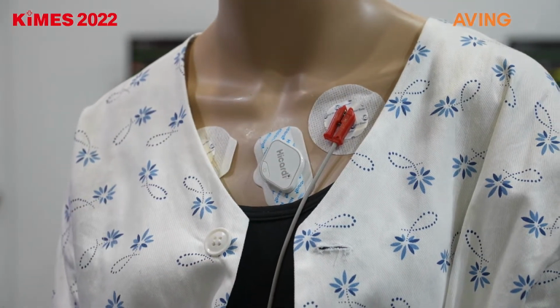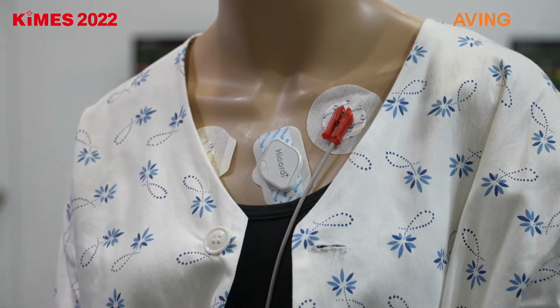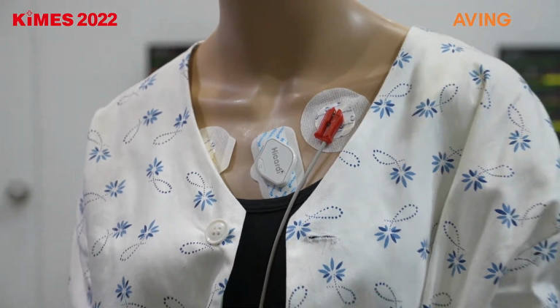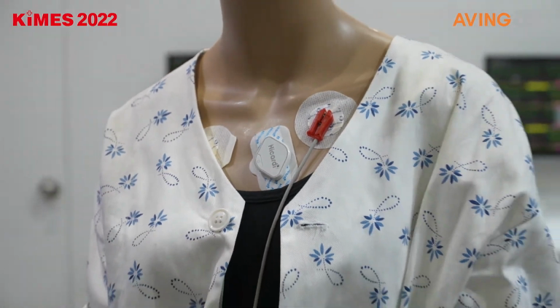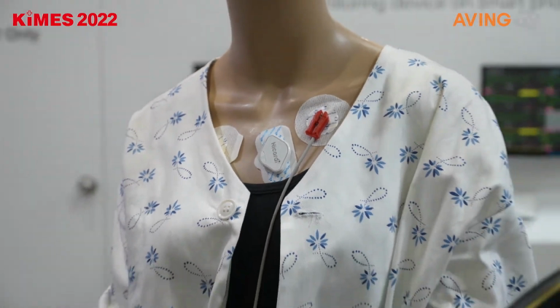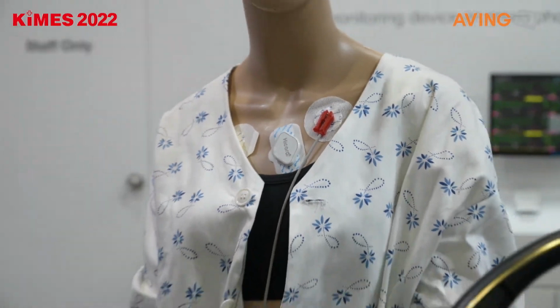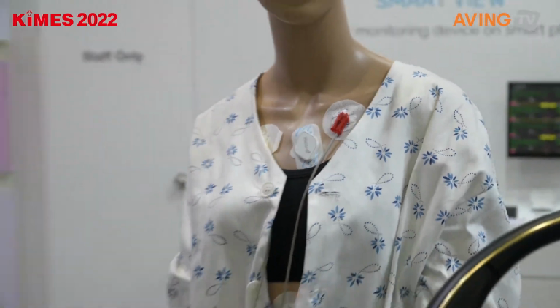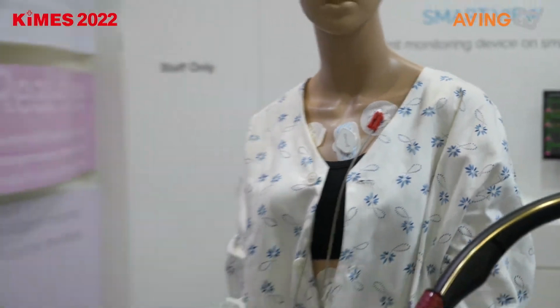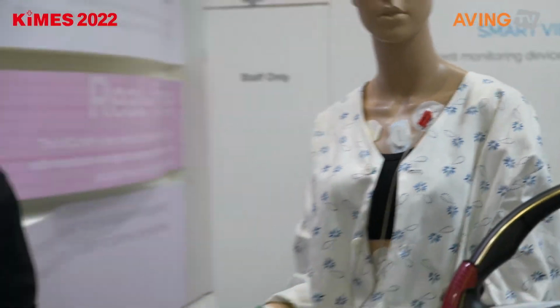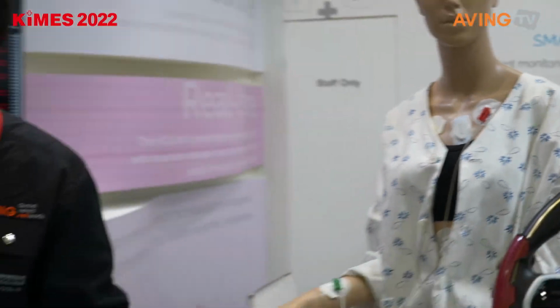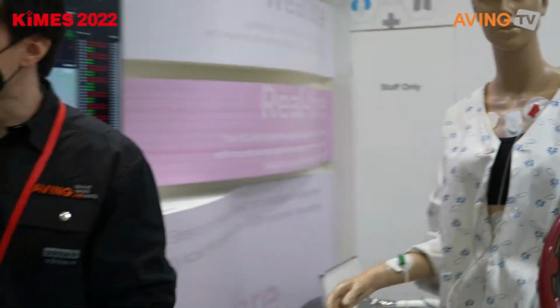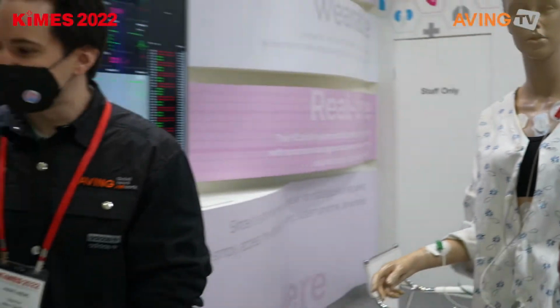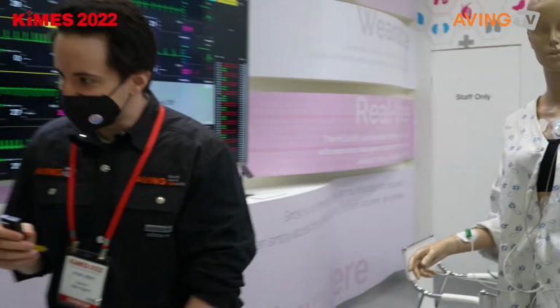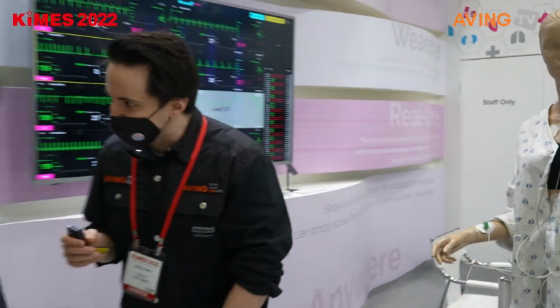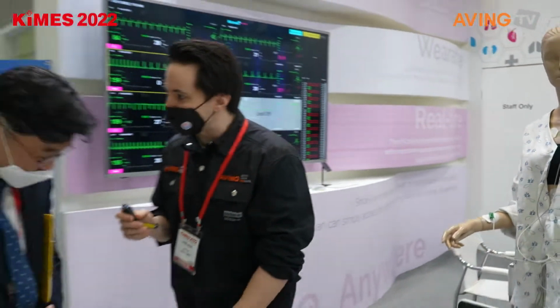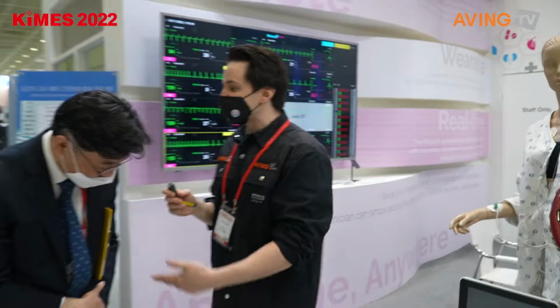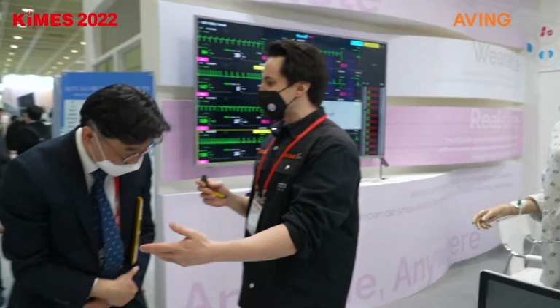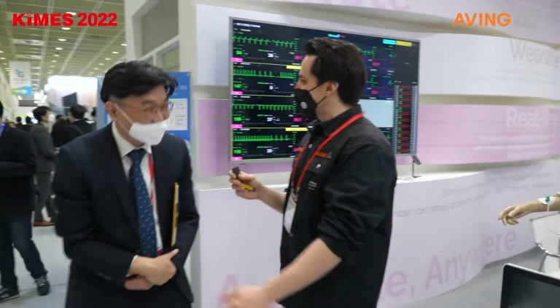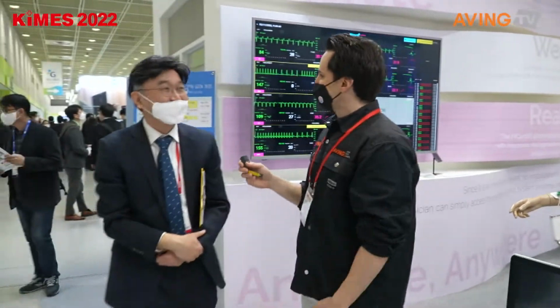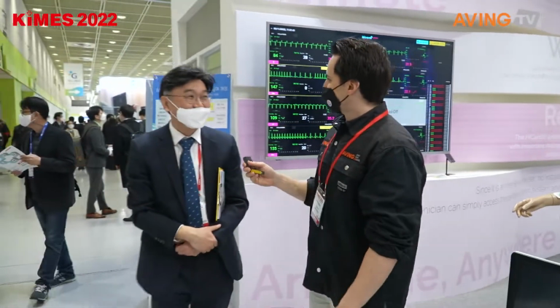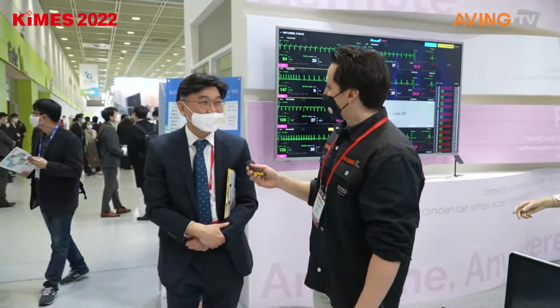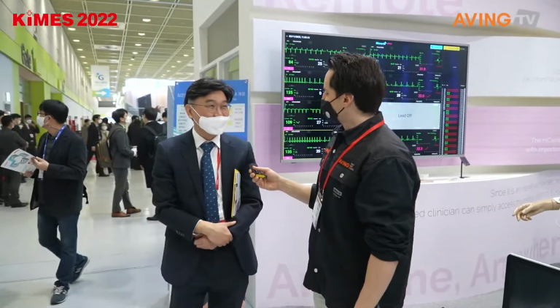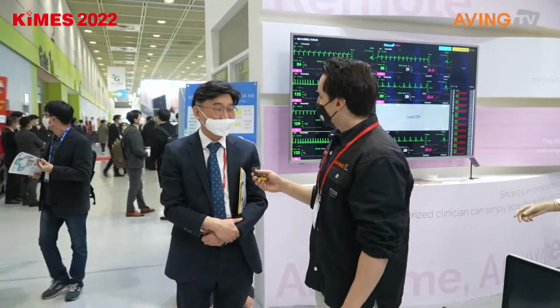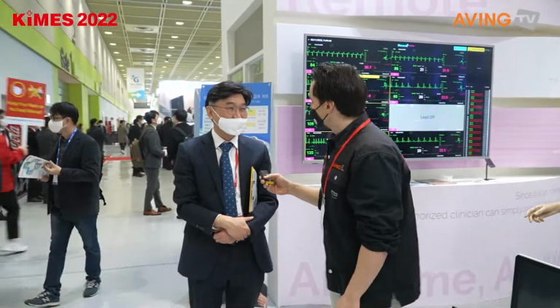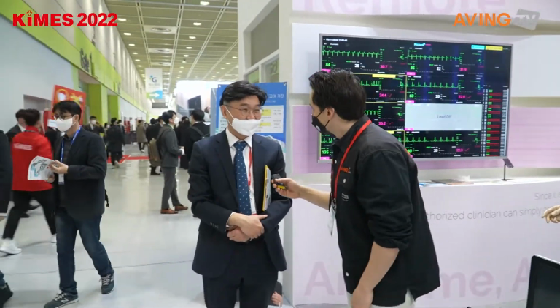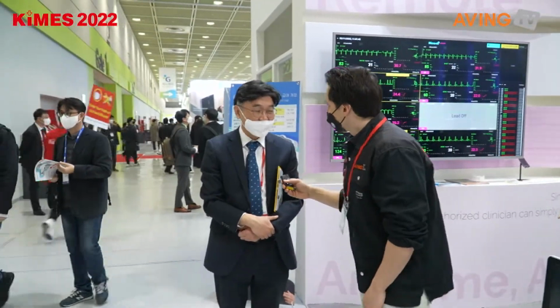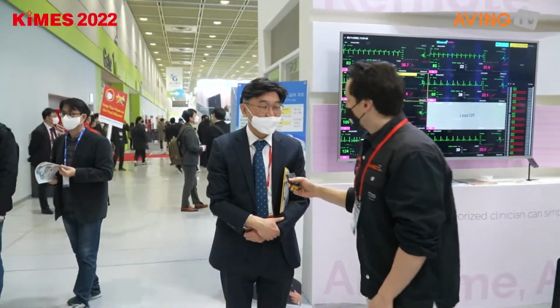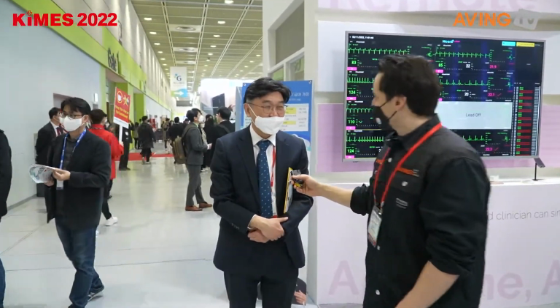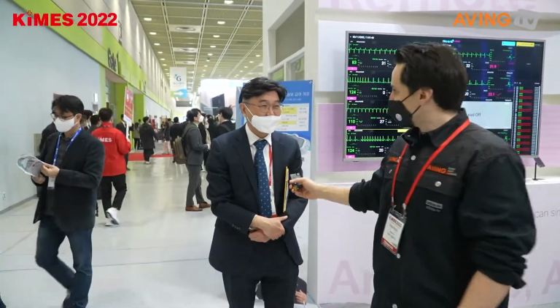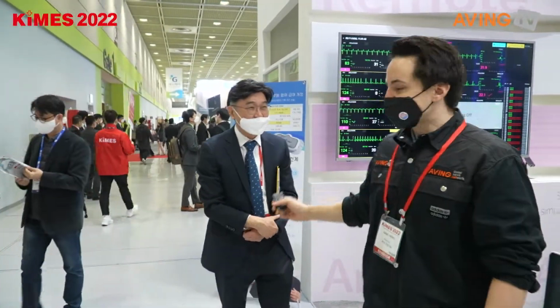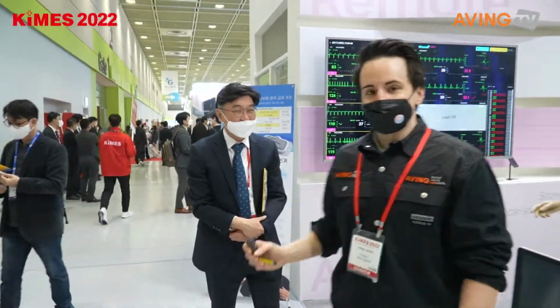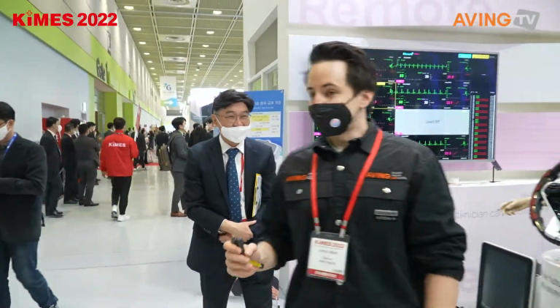Thank you so much for explaining that to us. You're welcome. Have a good day. You too, and good luck. Thank you very much. Bye bye.